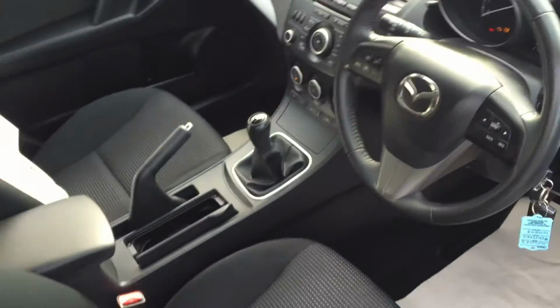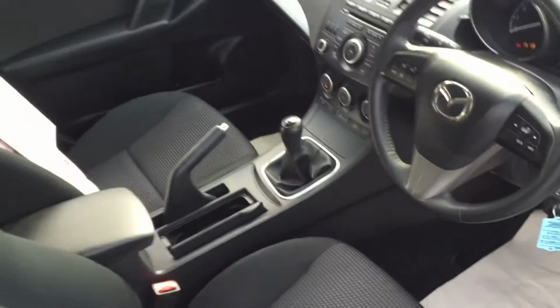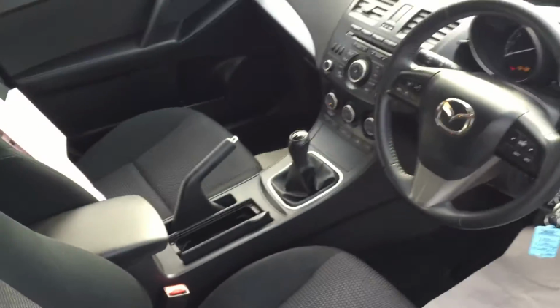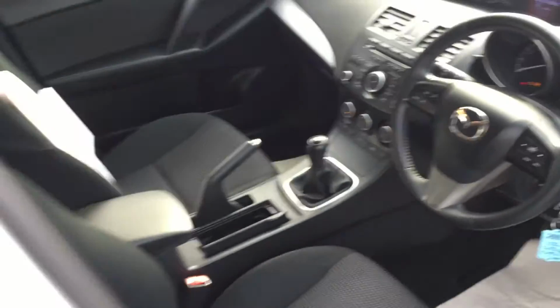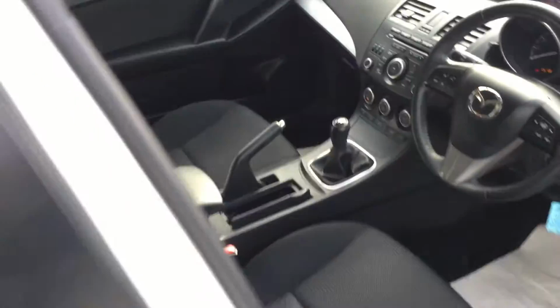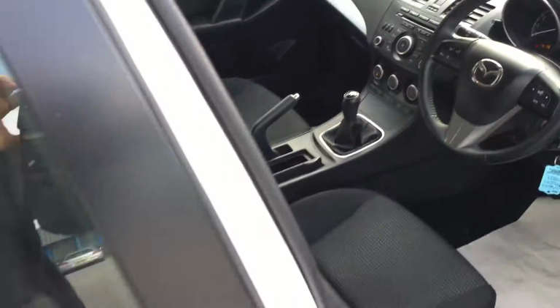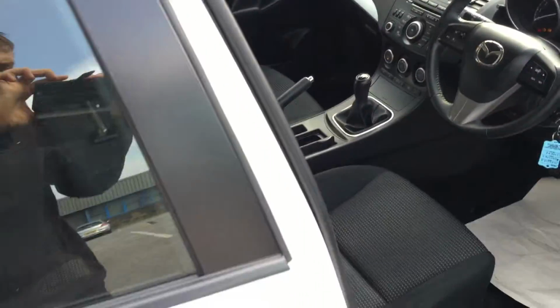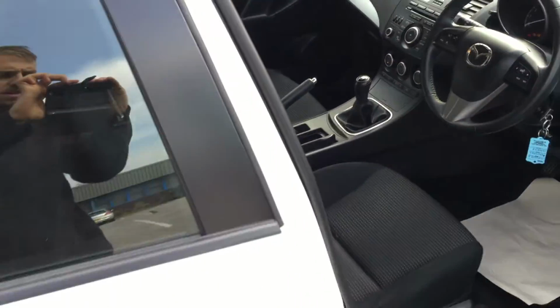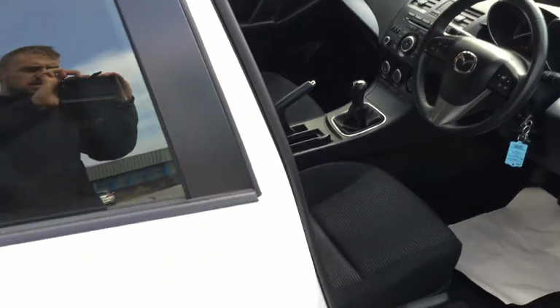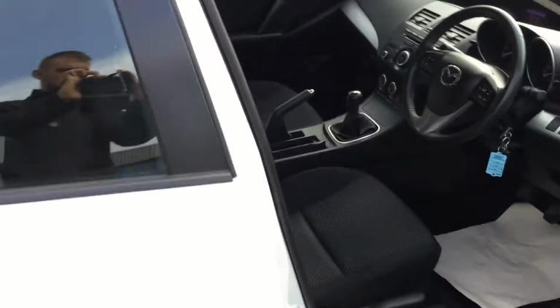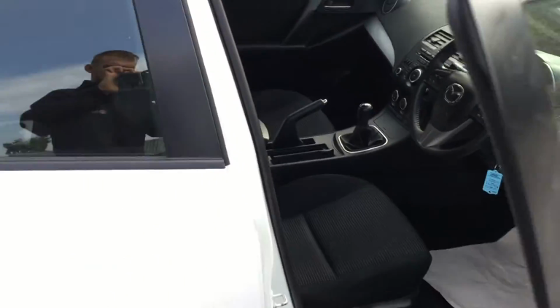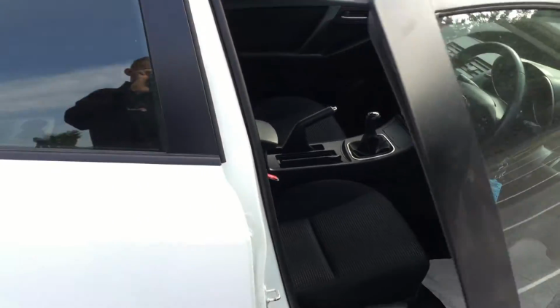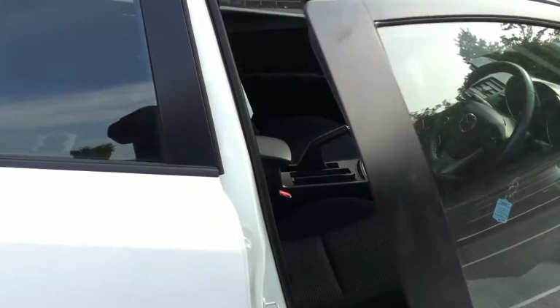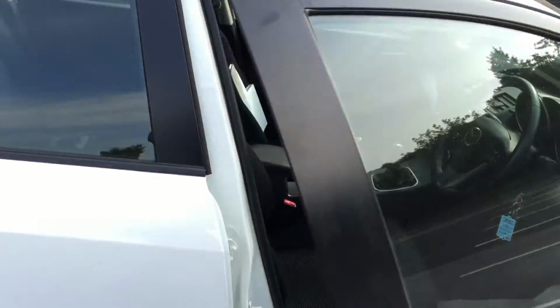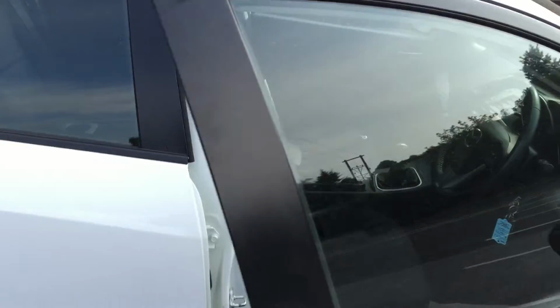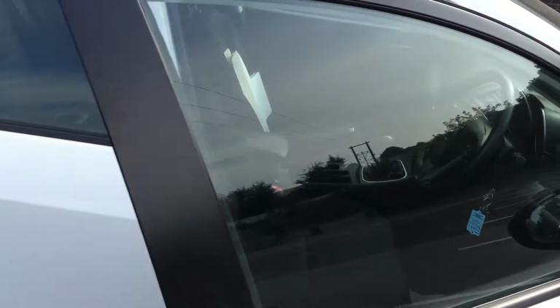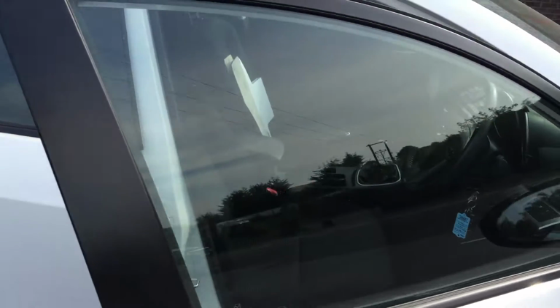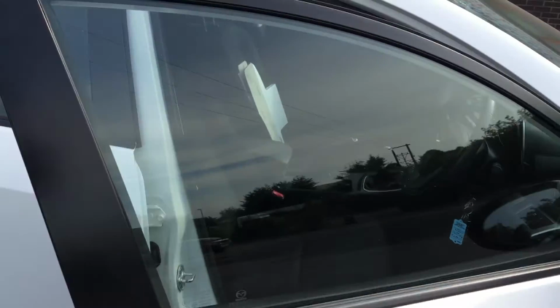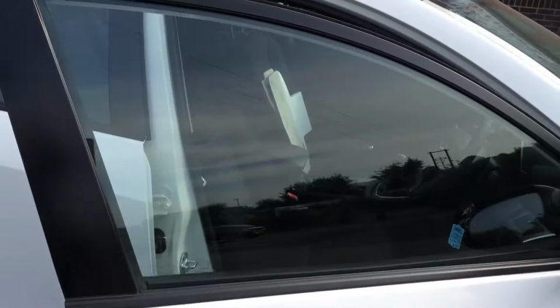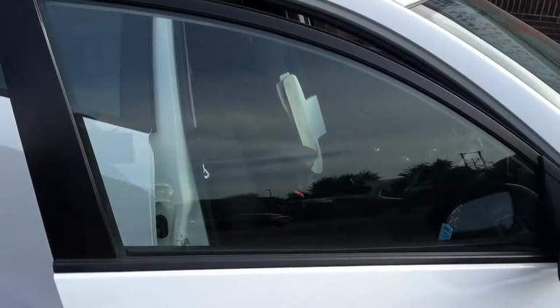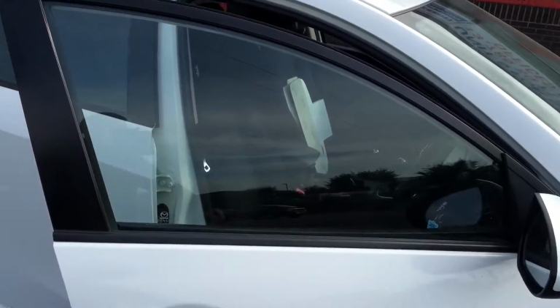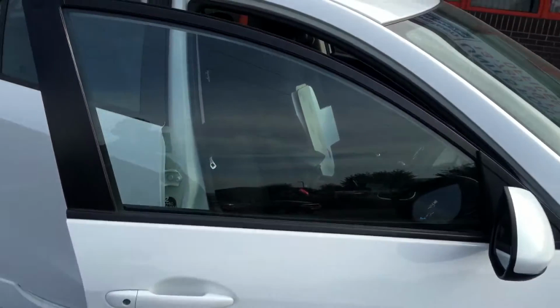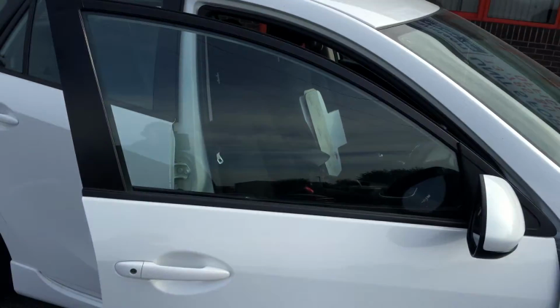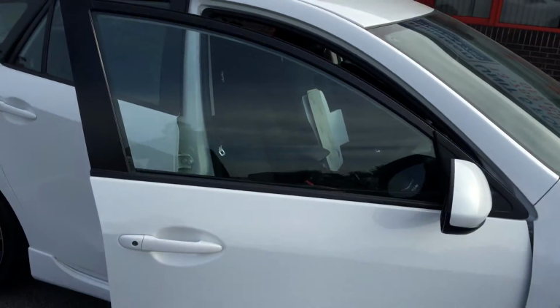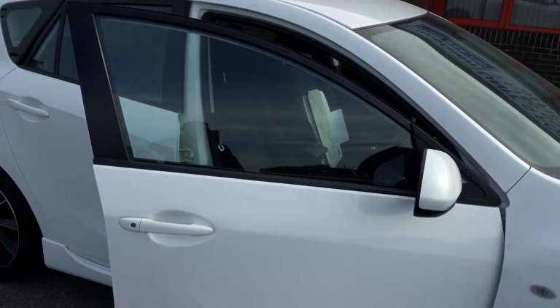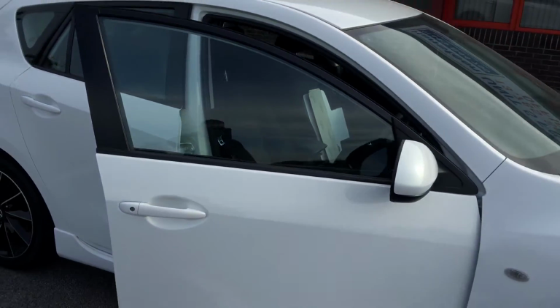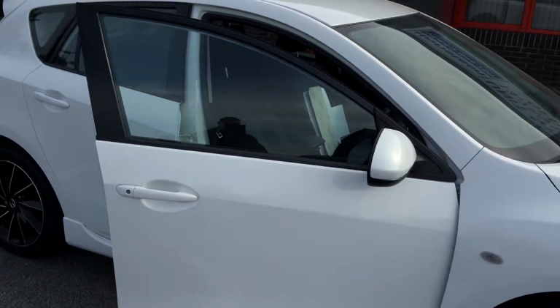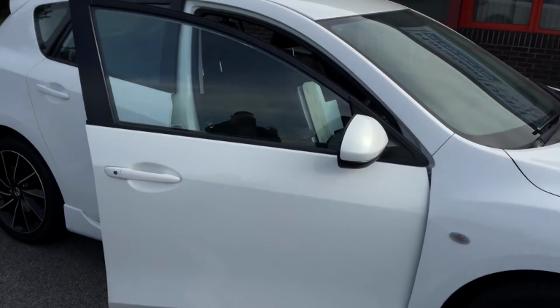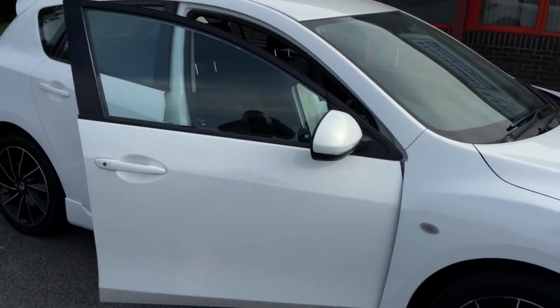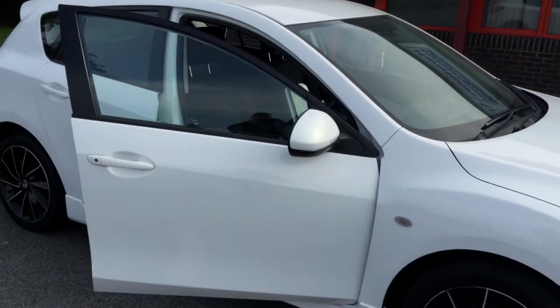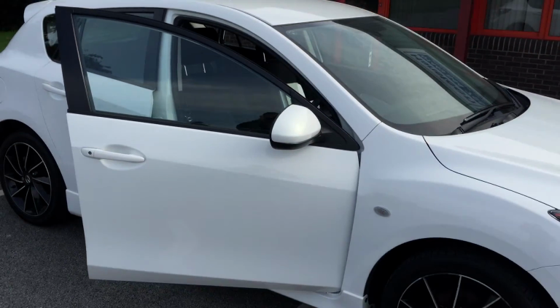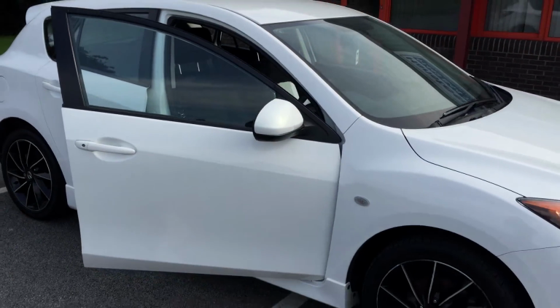So this is the Mazda 3, five door petrol in white. Hope to see you soon.